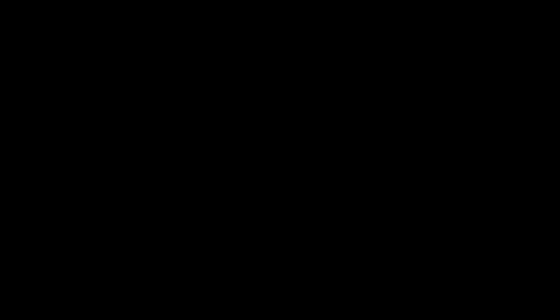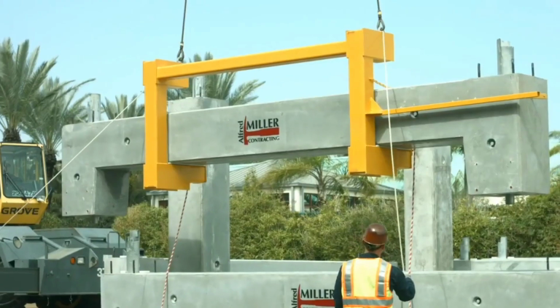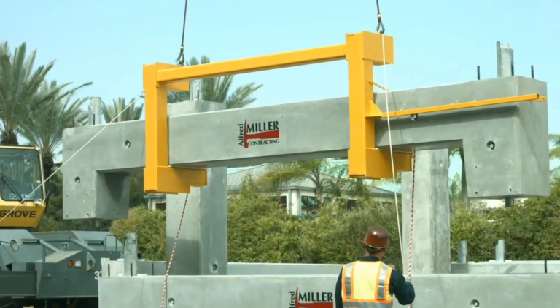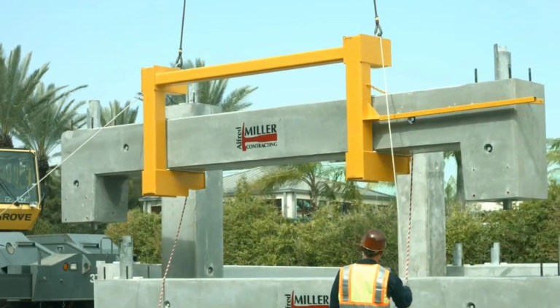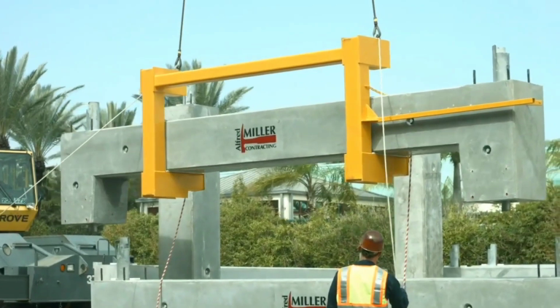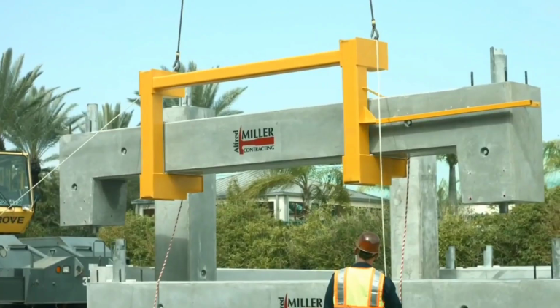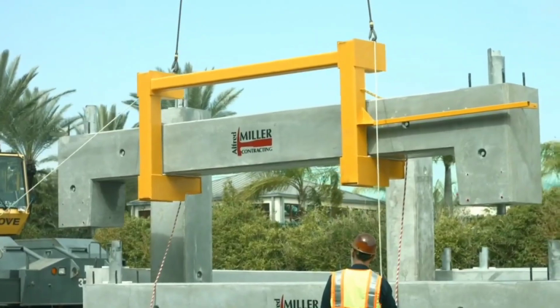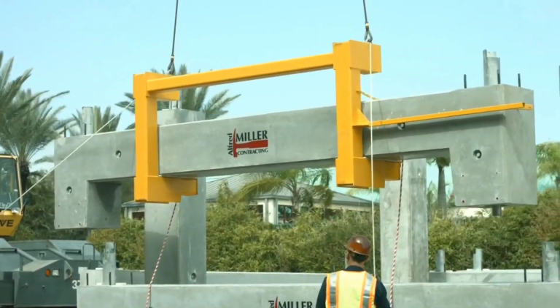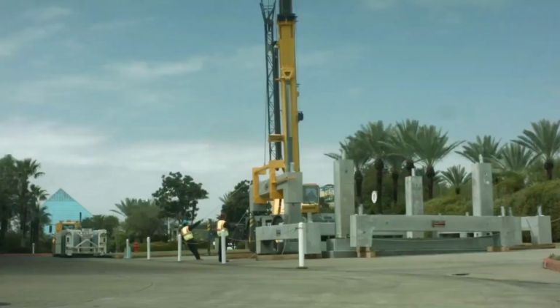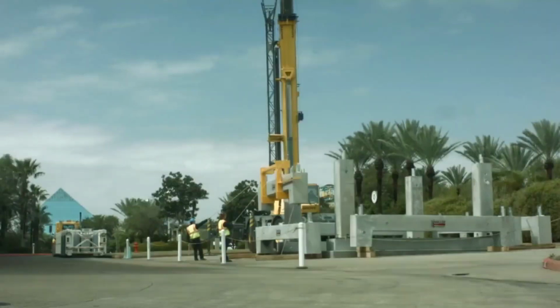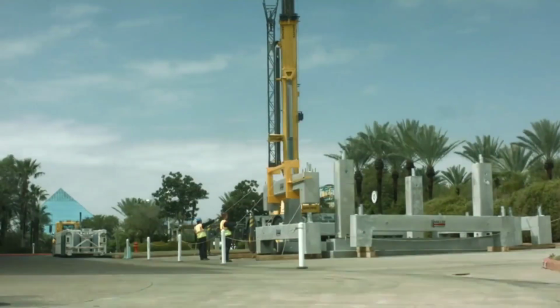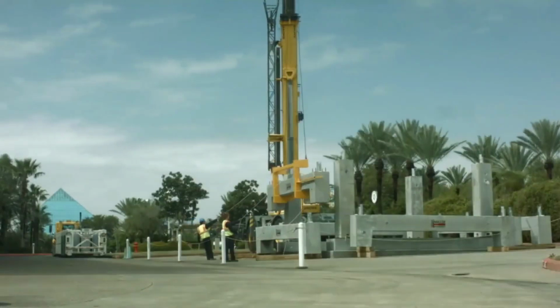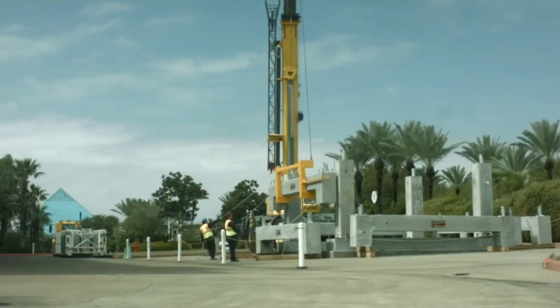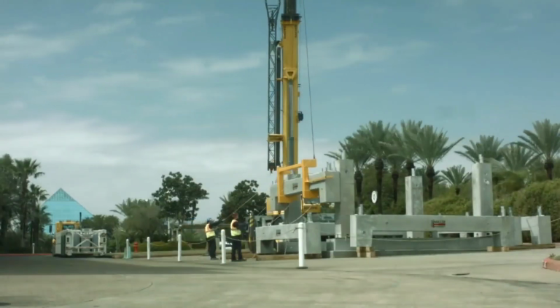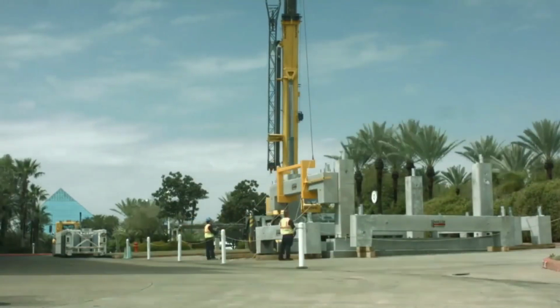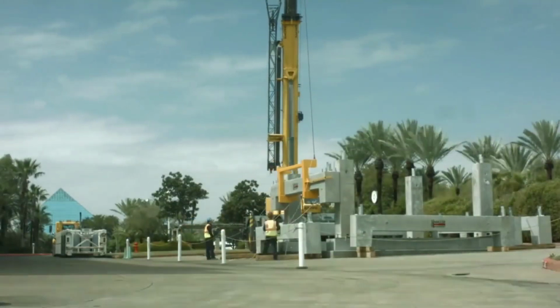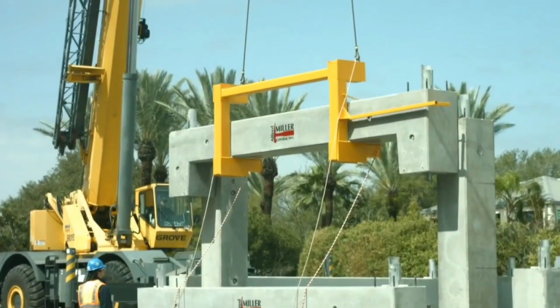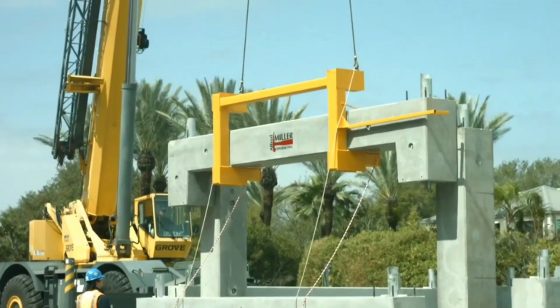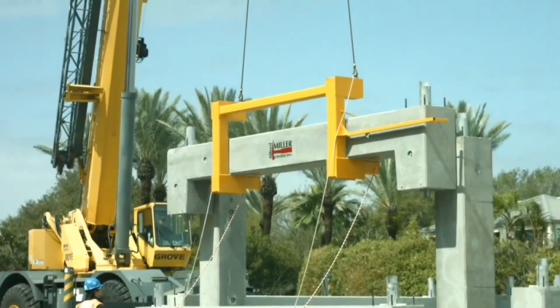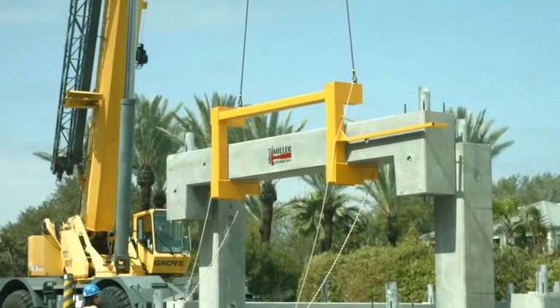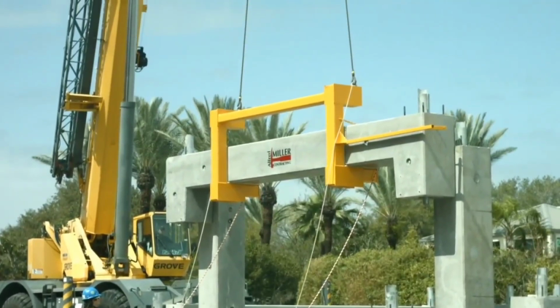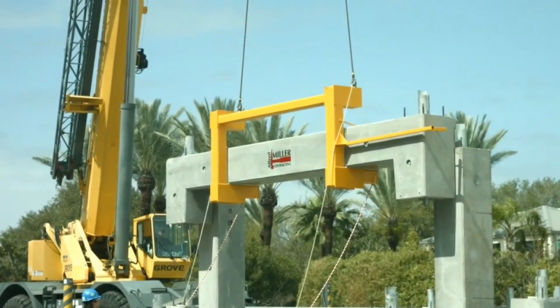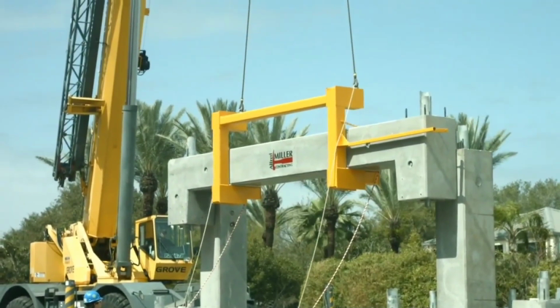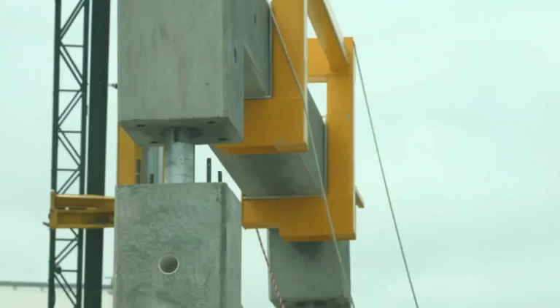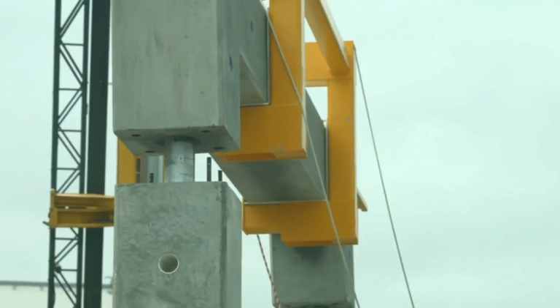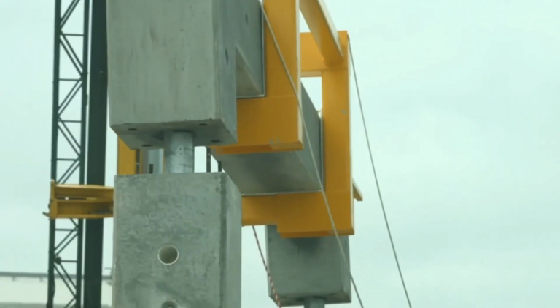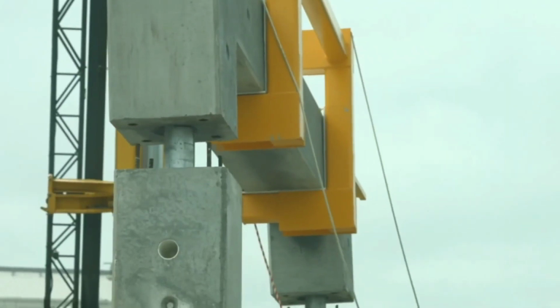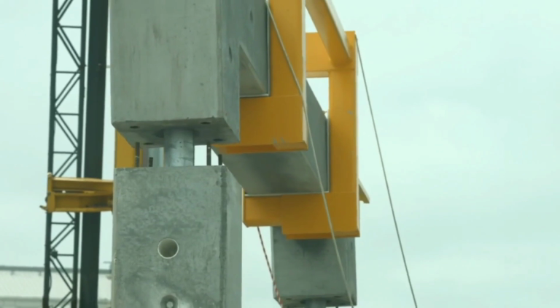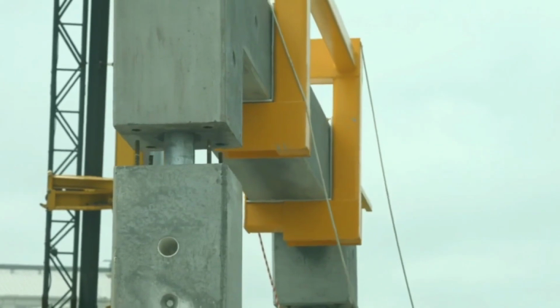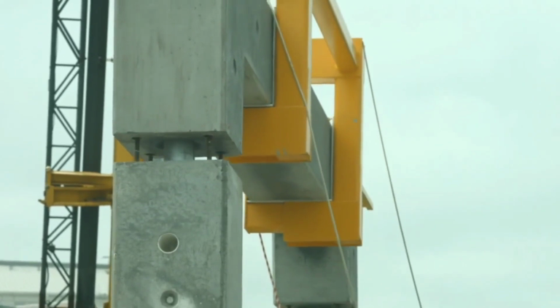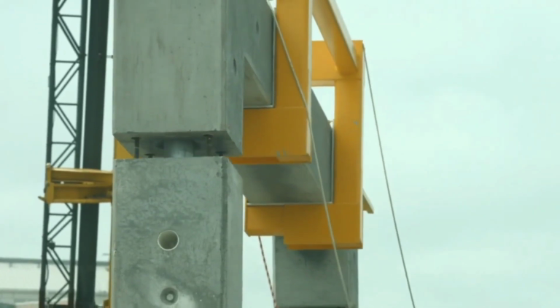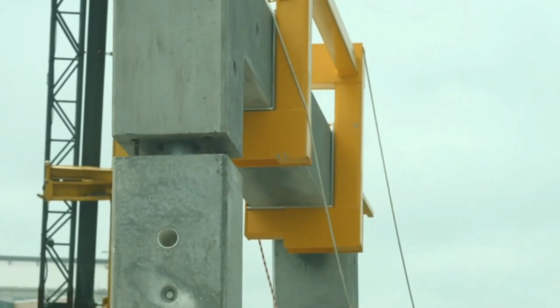Let's take a look at some creative solutions reminiscent of LEGO toys. In fact, one of the promotional videos is even called Concrete LEGO.